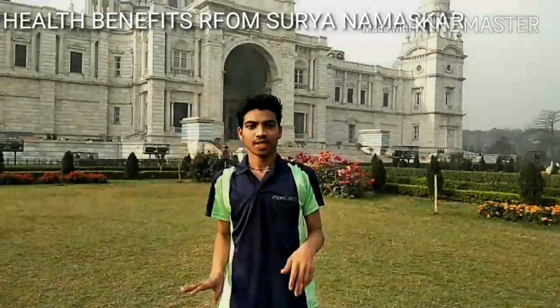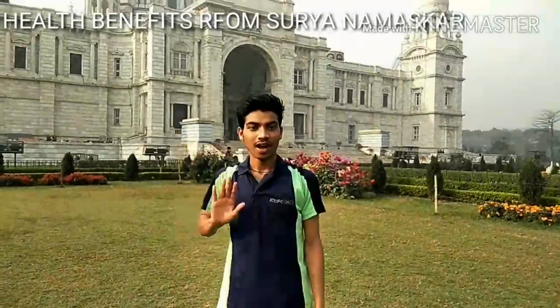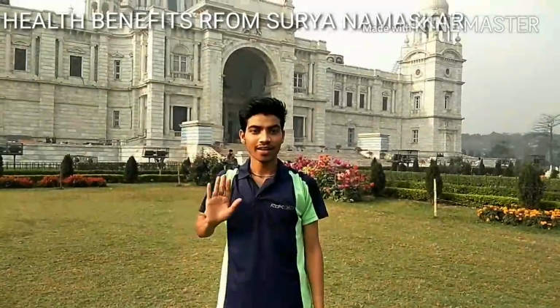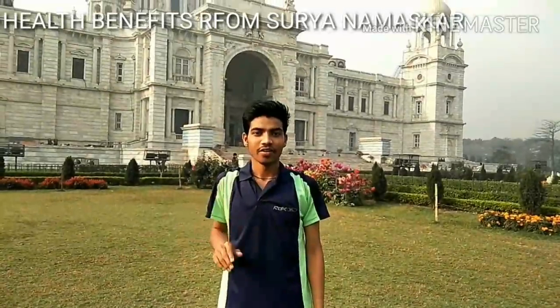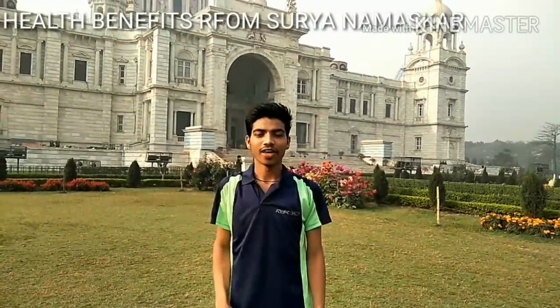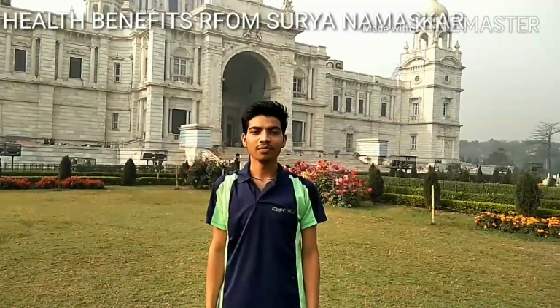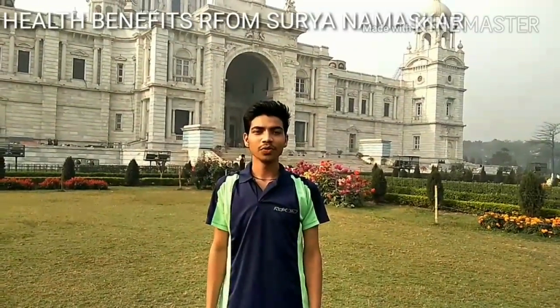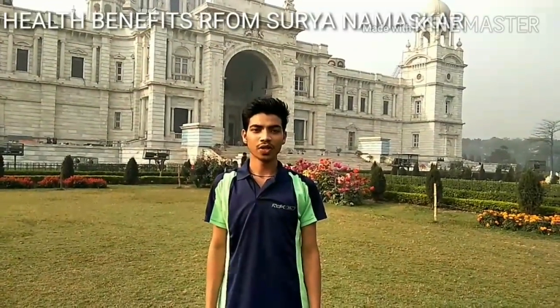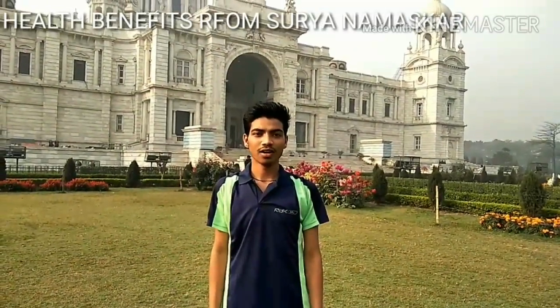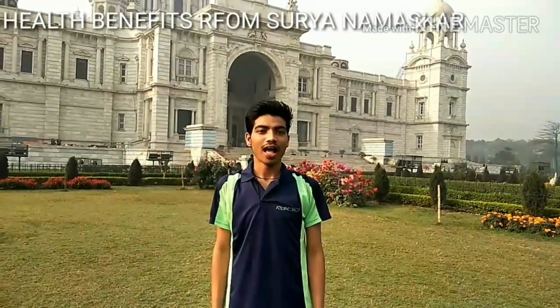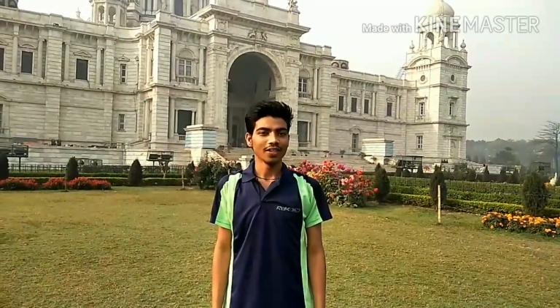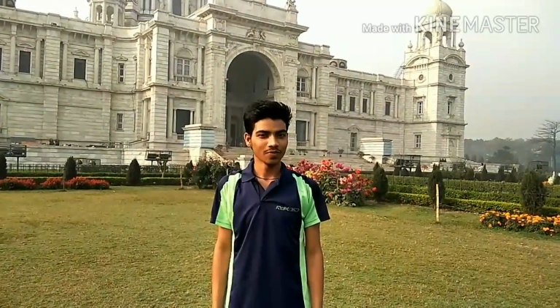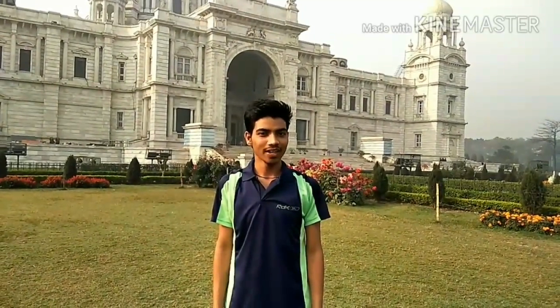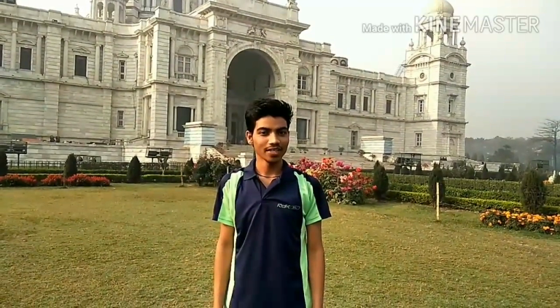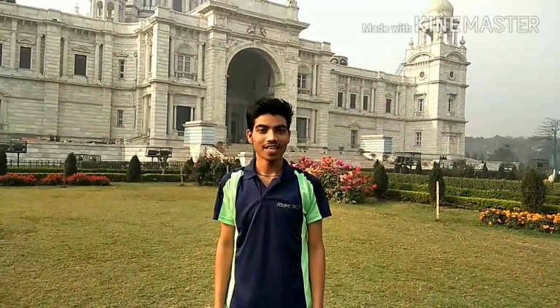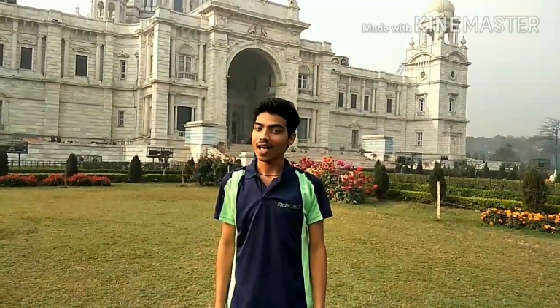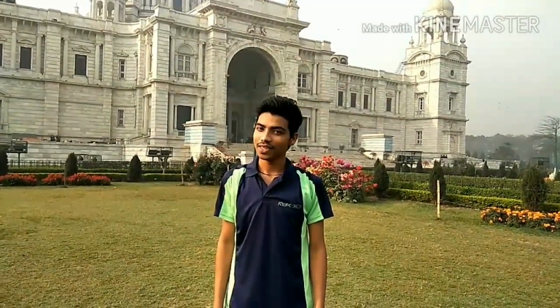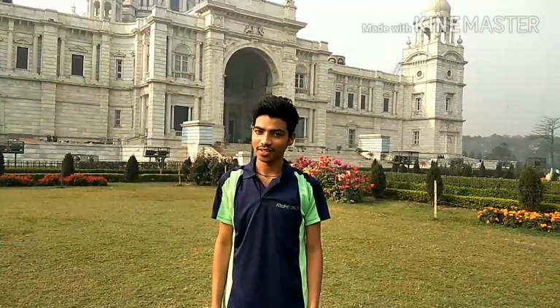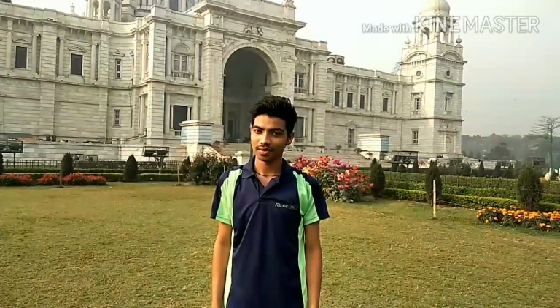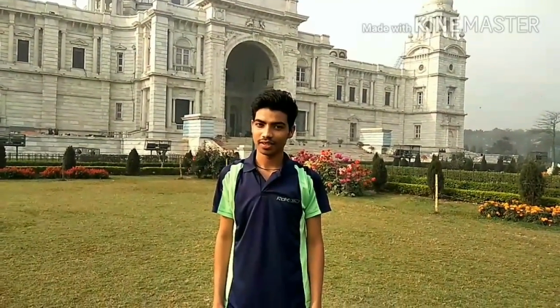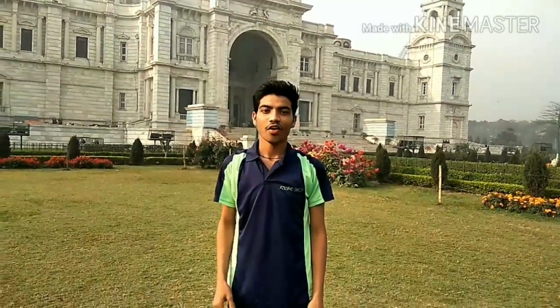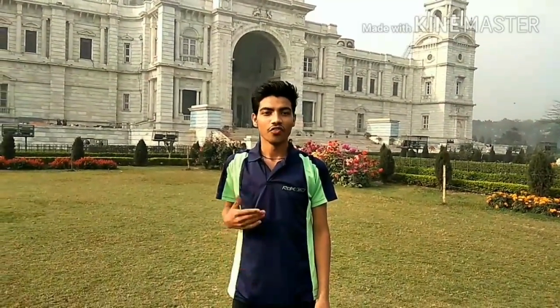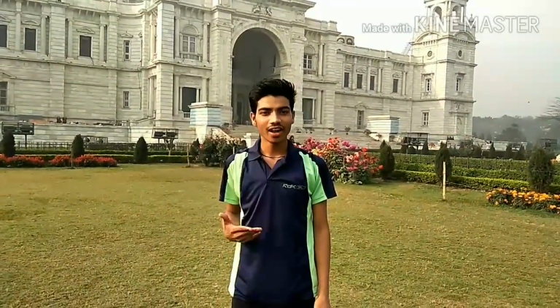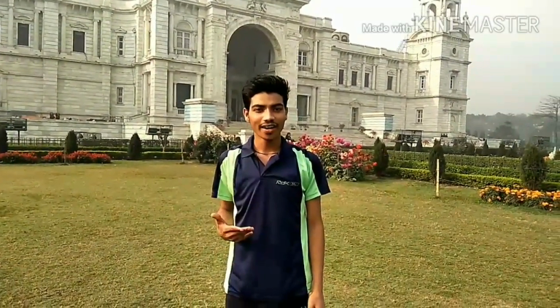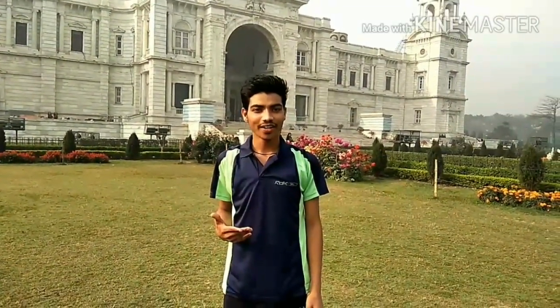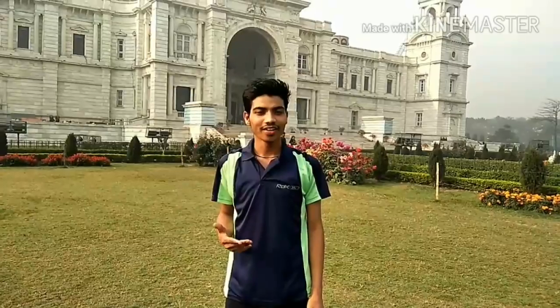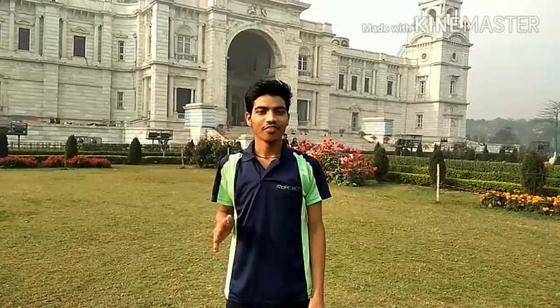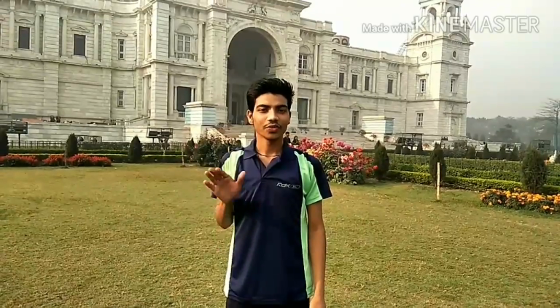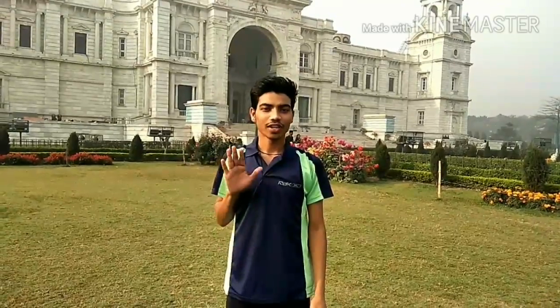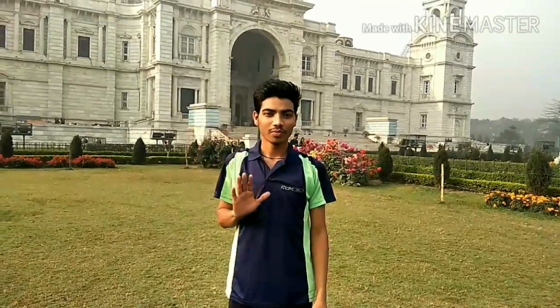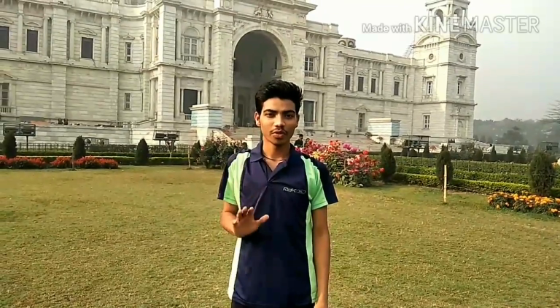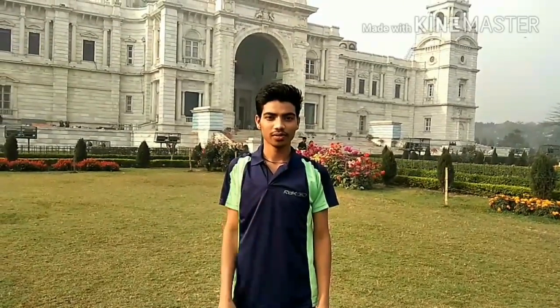Hi, welcome to Yoga and You. My name is MB Tanishwadar, and we are at Victoria Memorial.